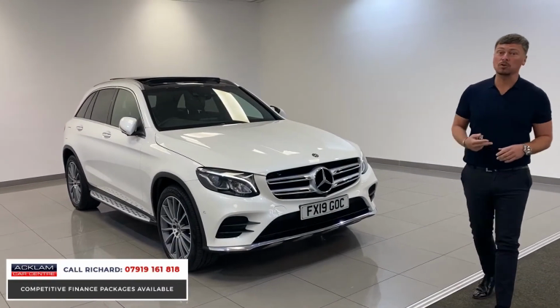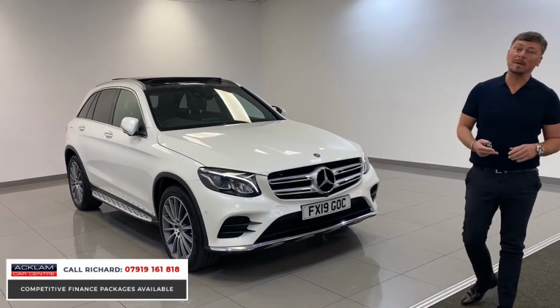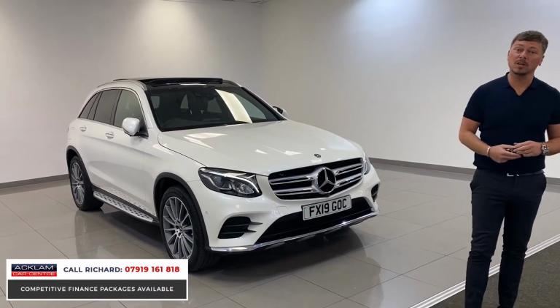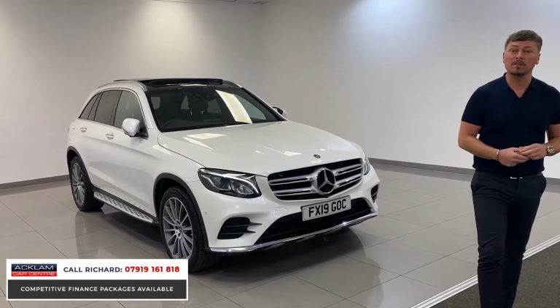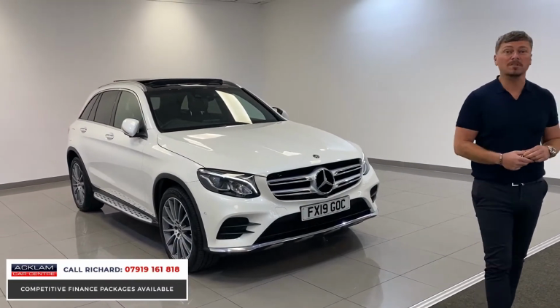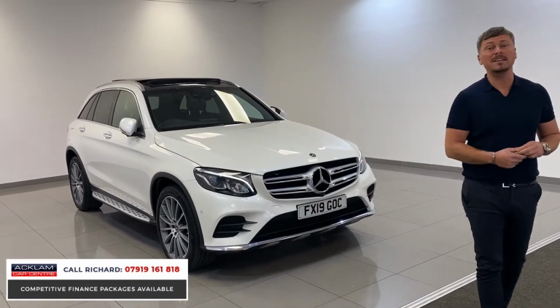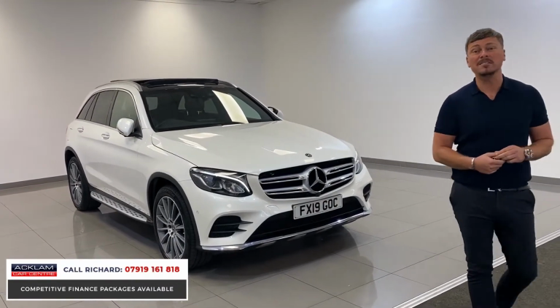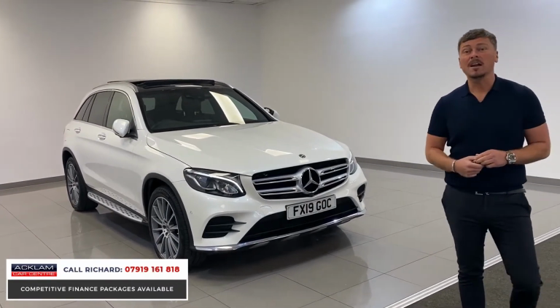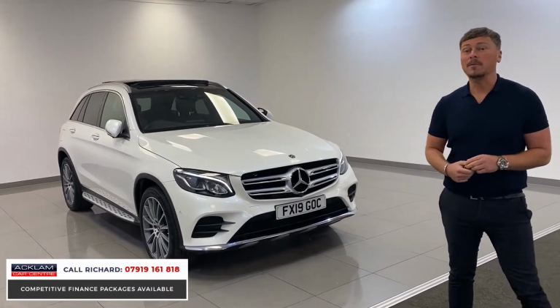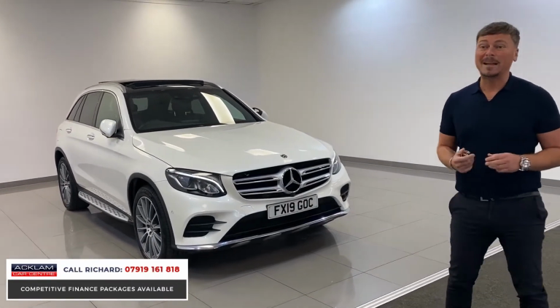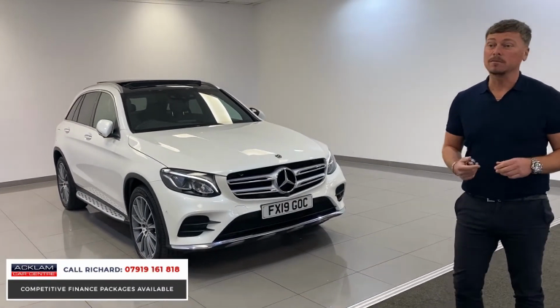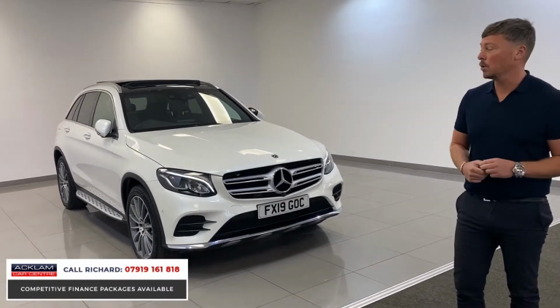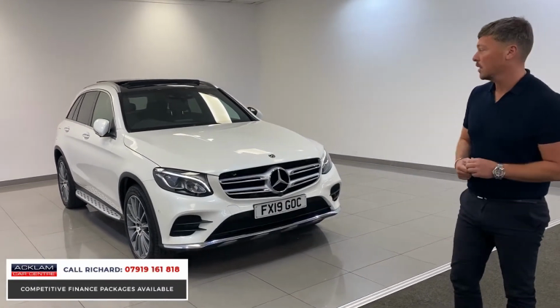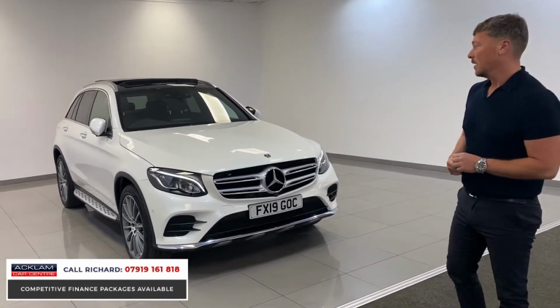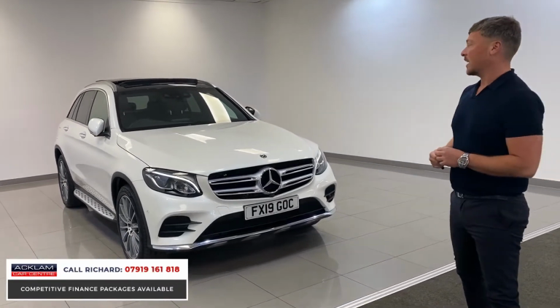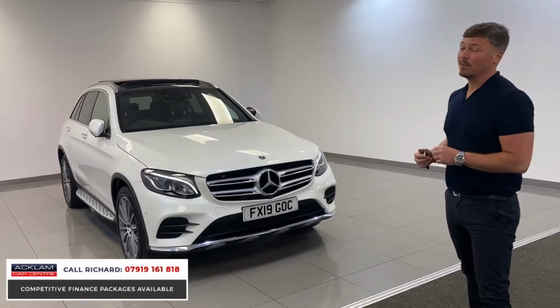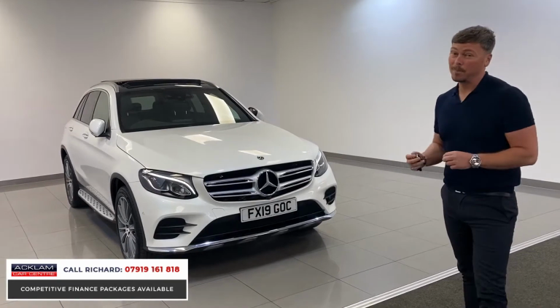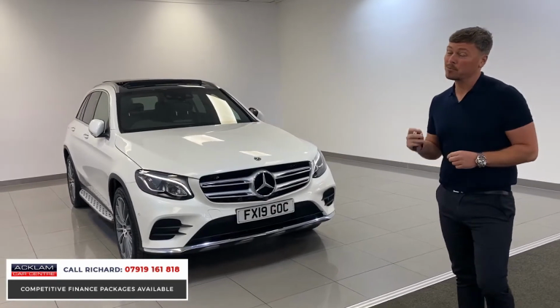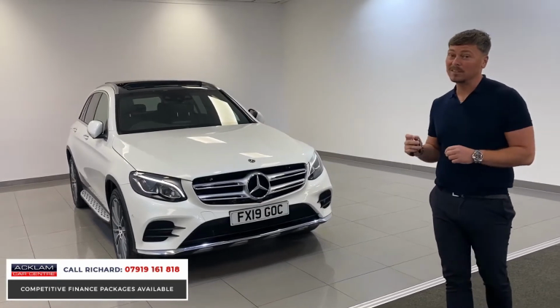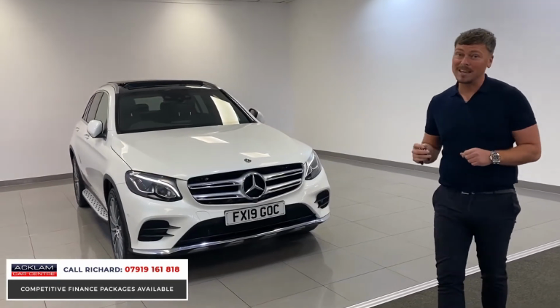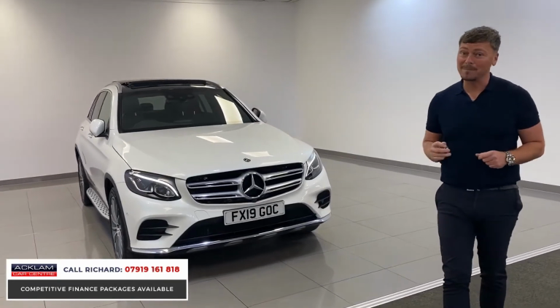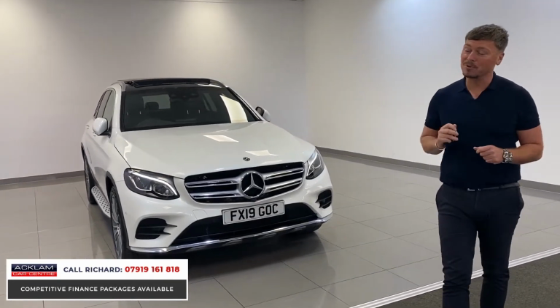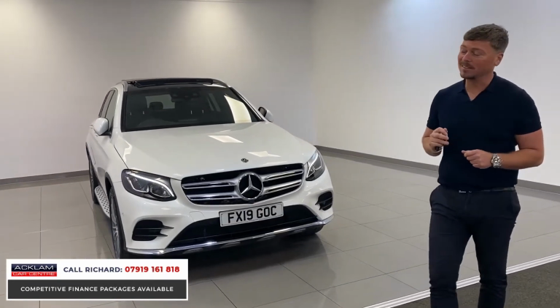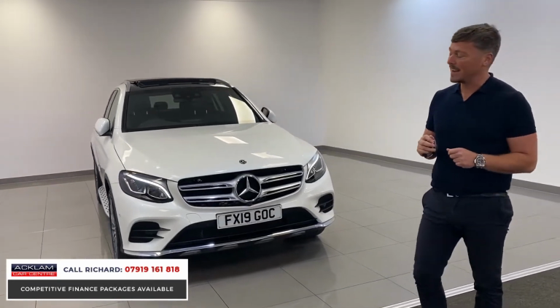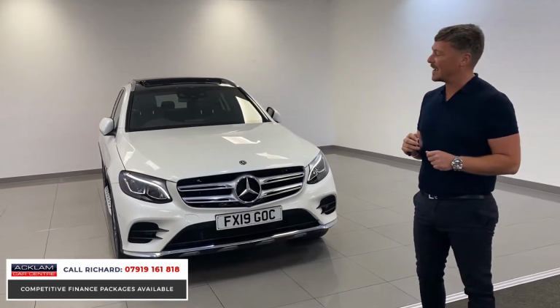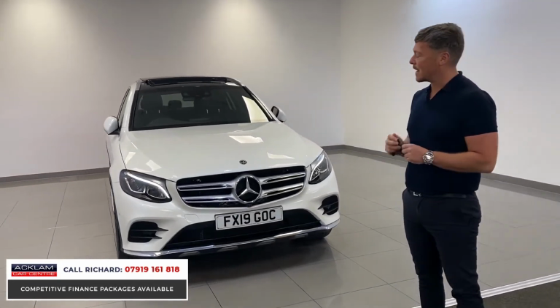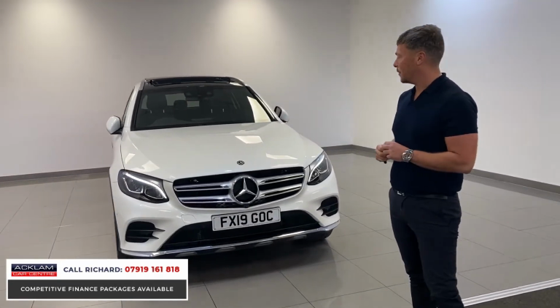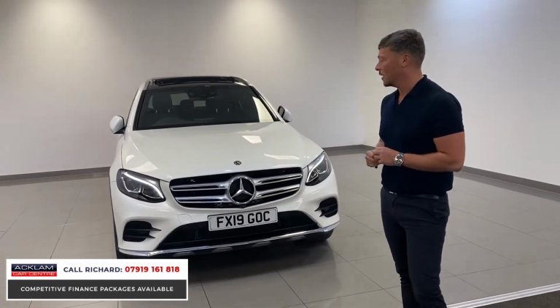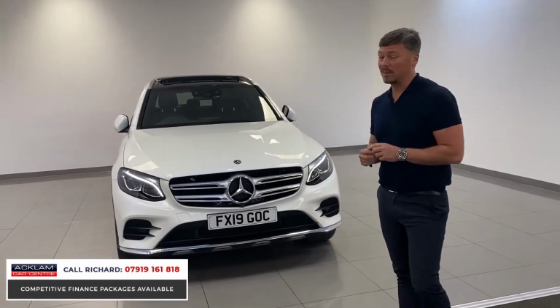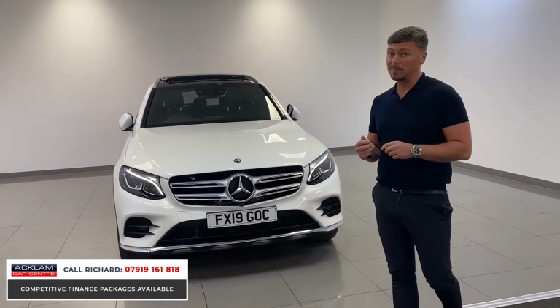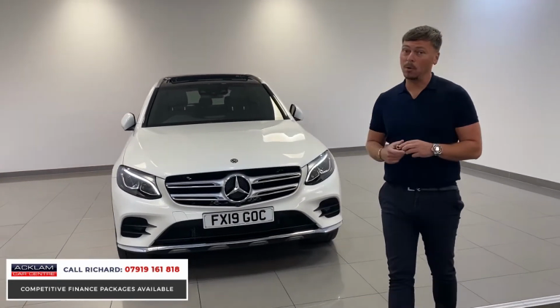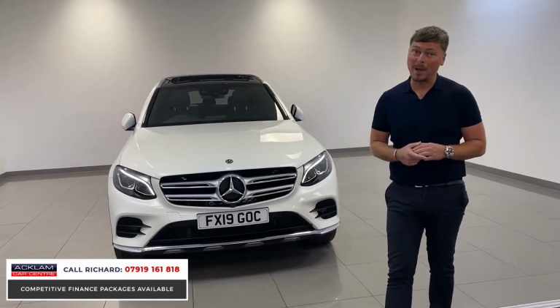It's just been serviced at Mercedes at the back end of June. The car is a pristine example, finished in polar white.